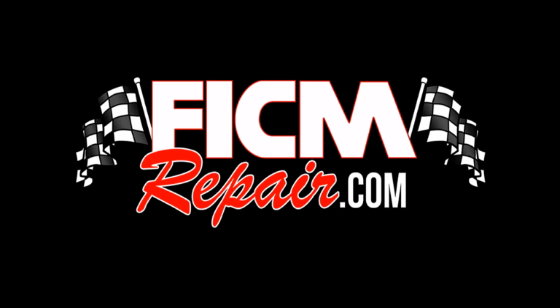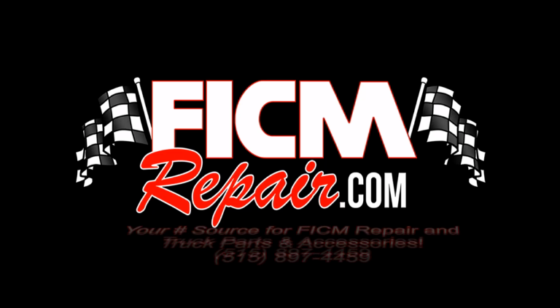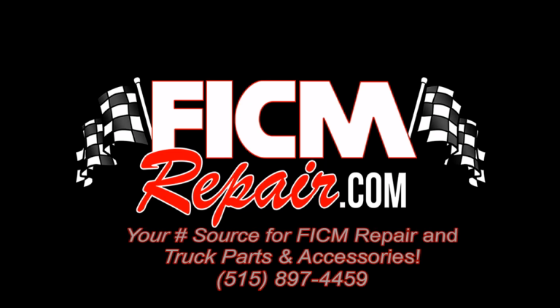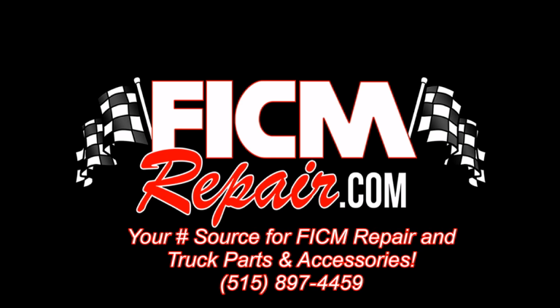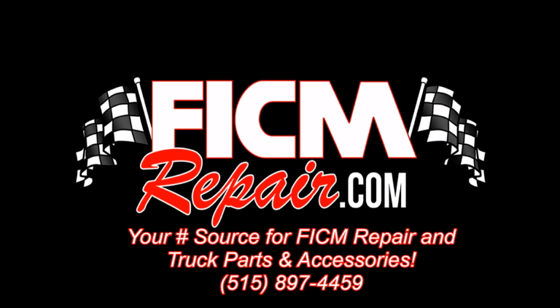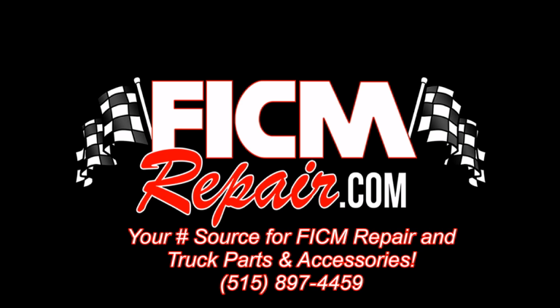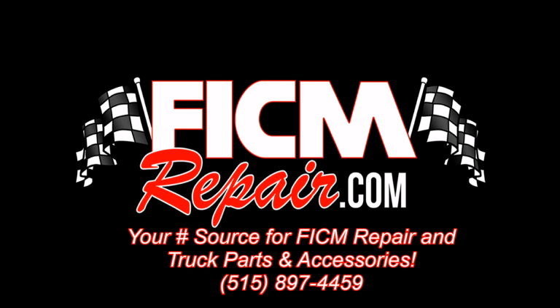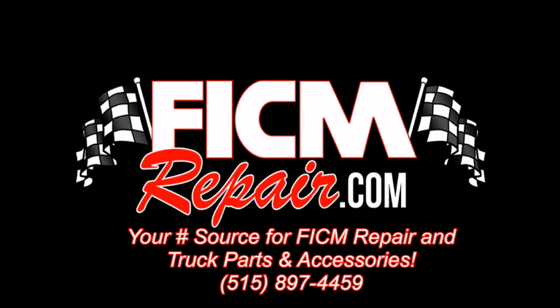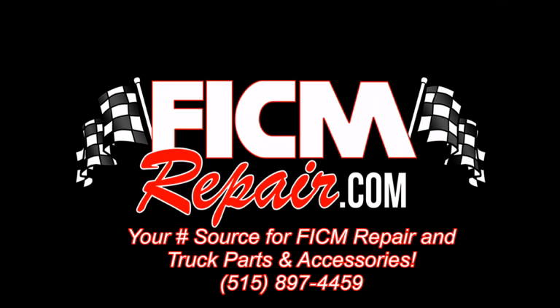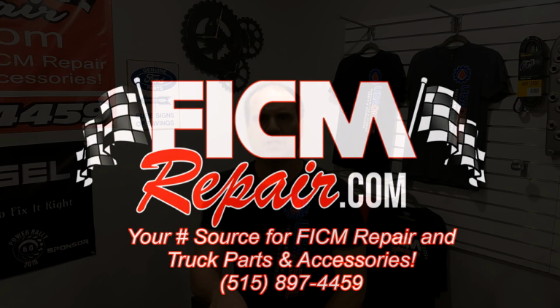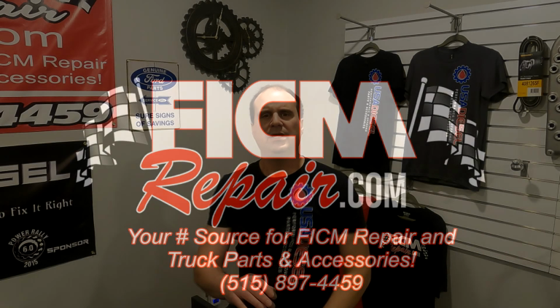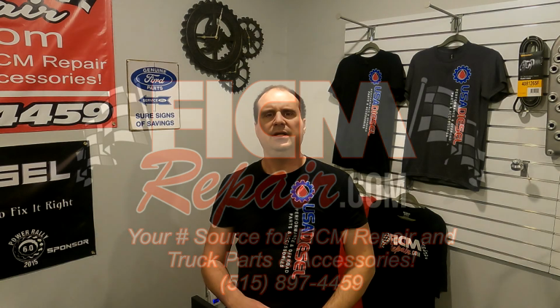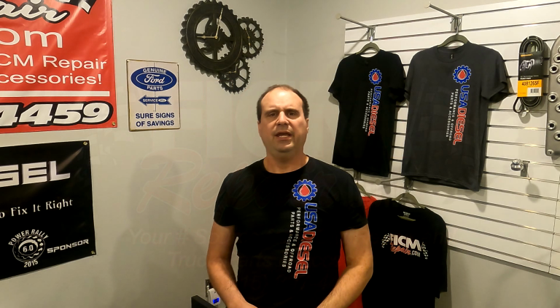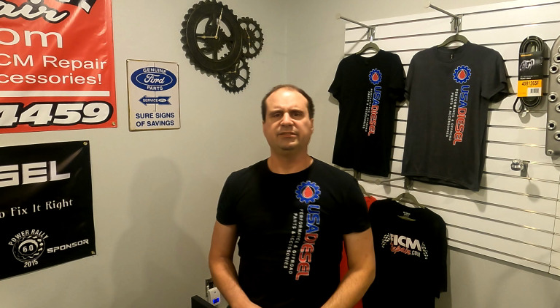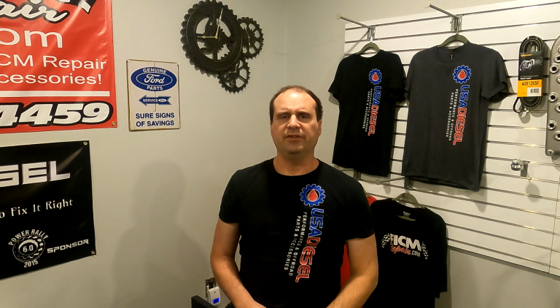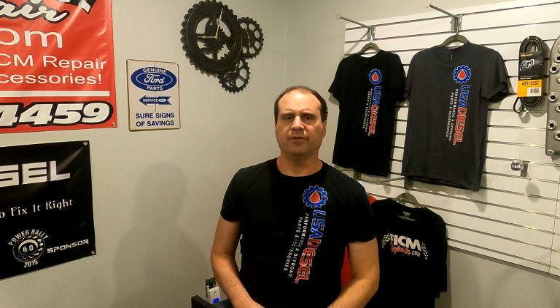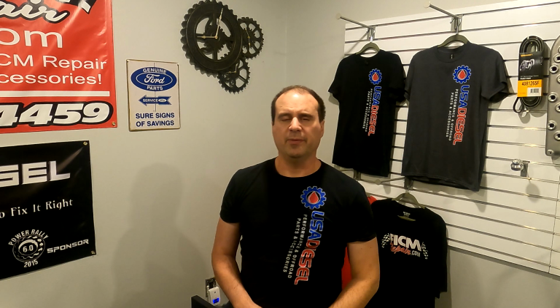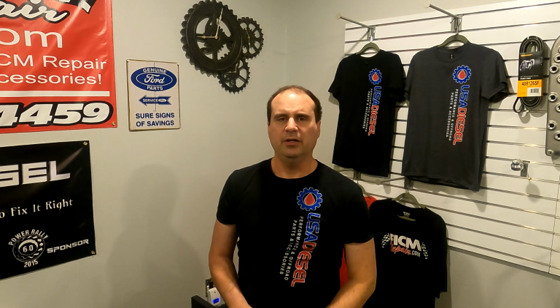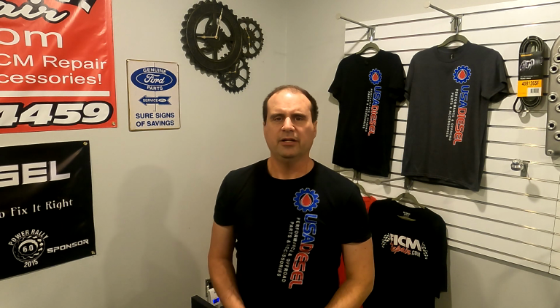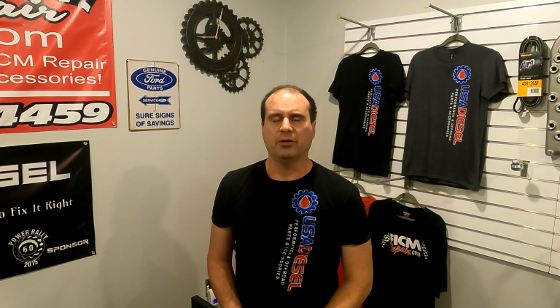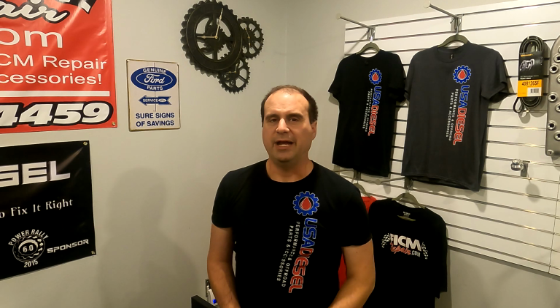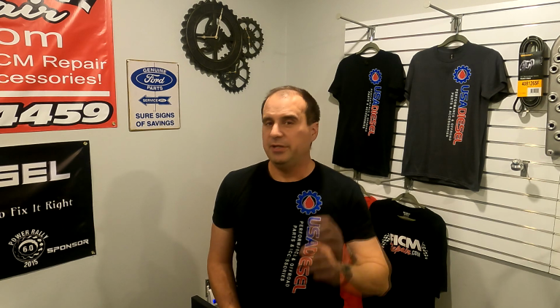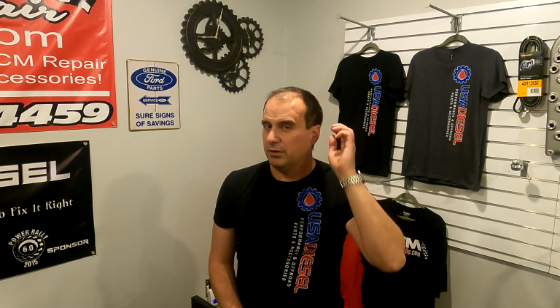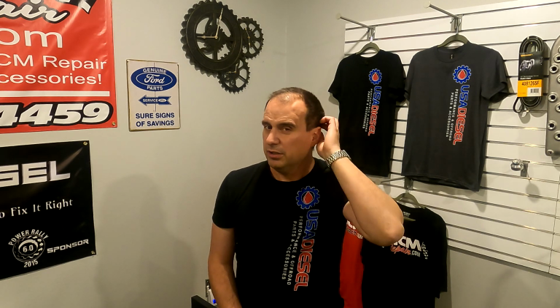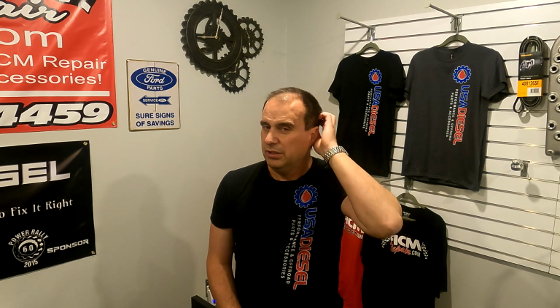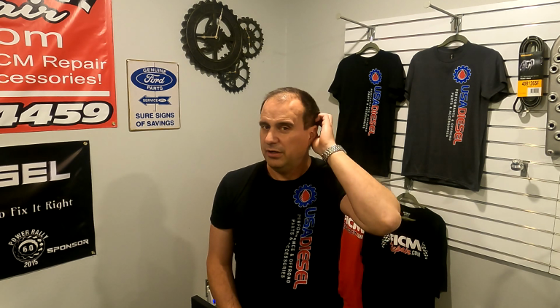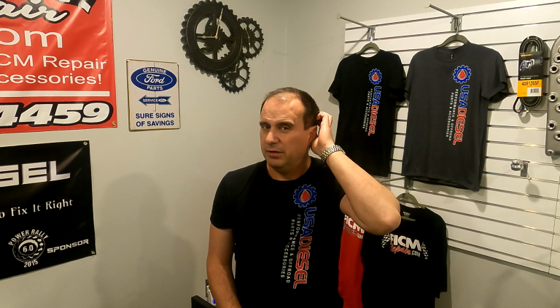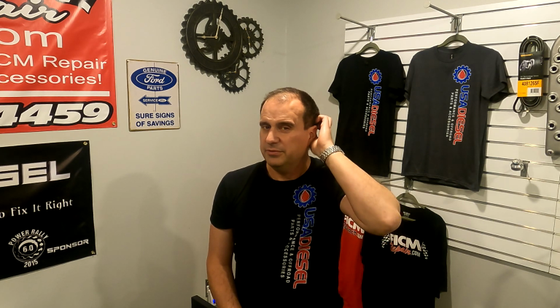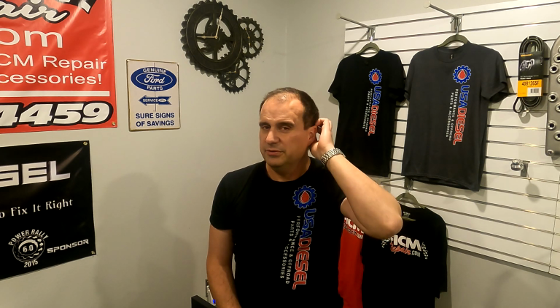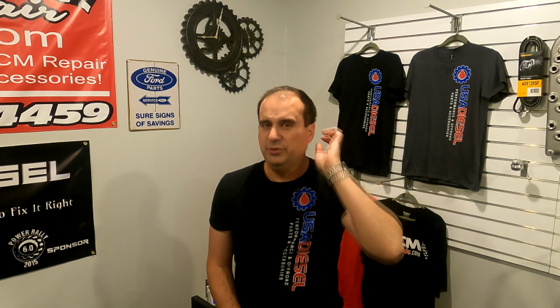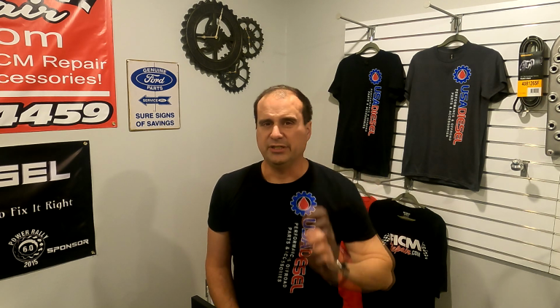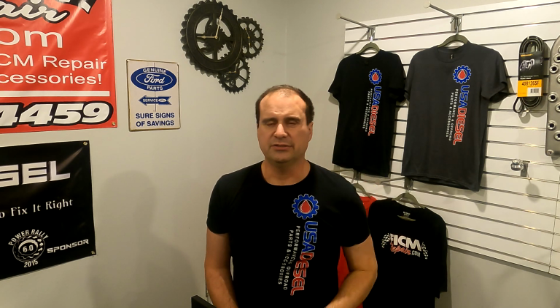FiguringRepair.com — we're all in this together. Hey, Ed Steppen here from Figuring Repair, here to talk about IPR duty cycles.